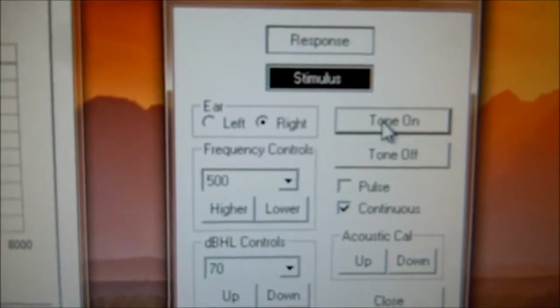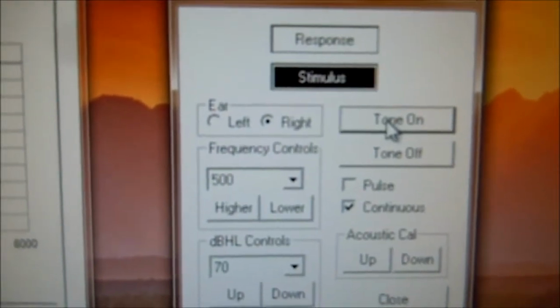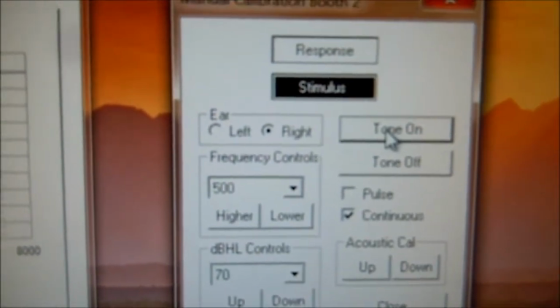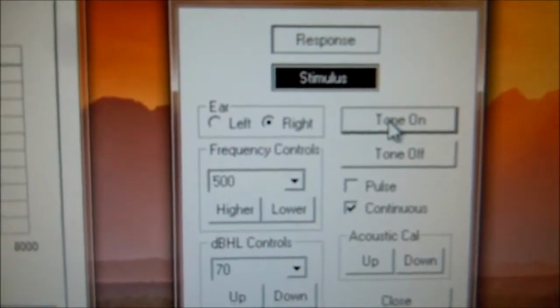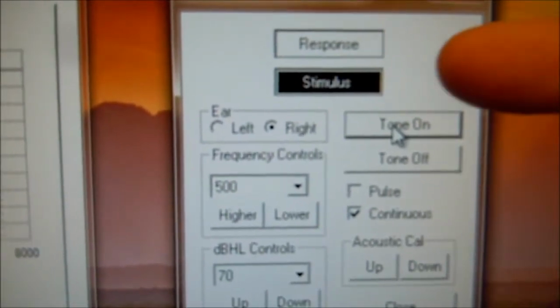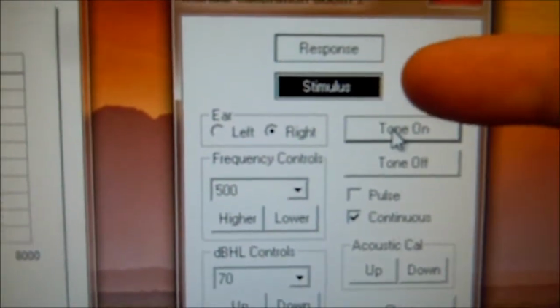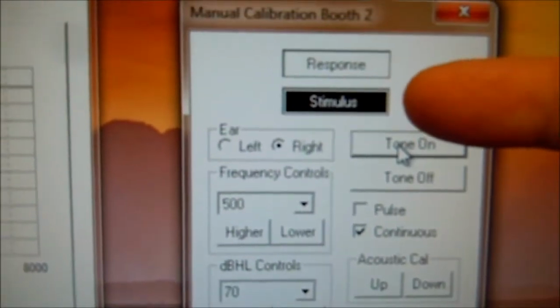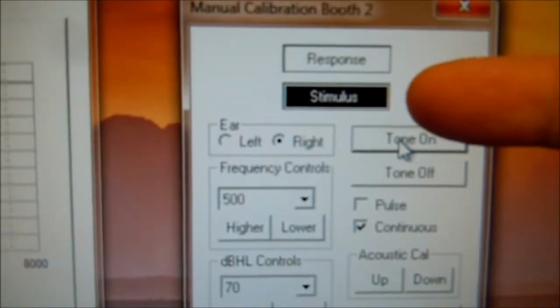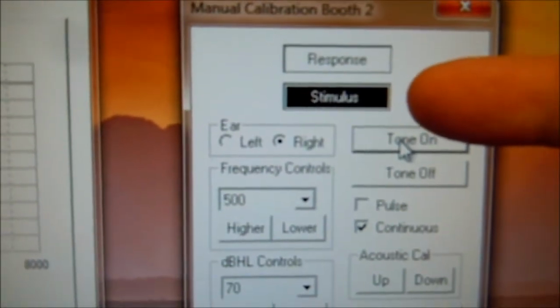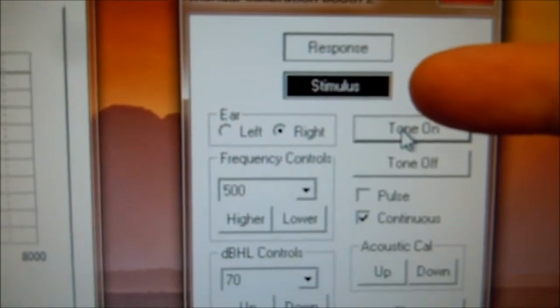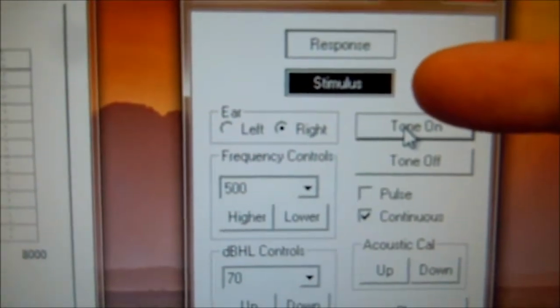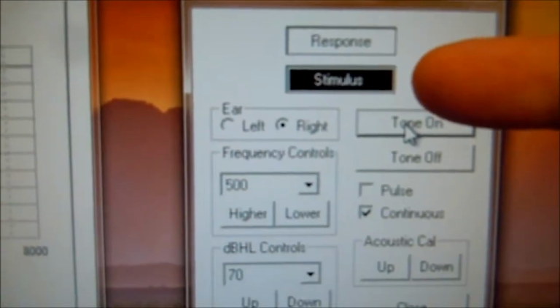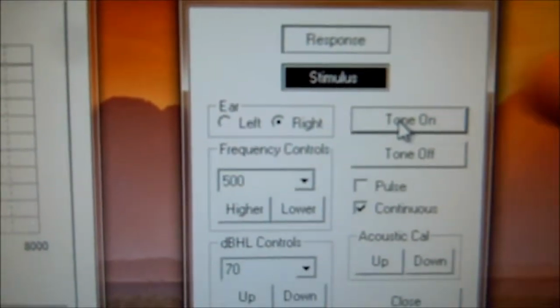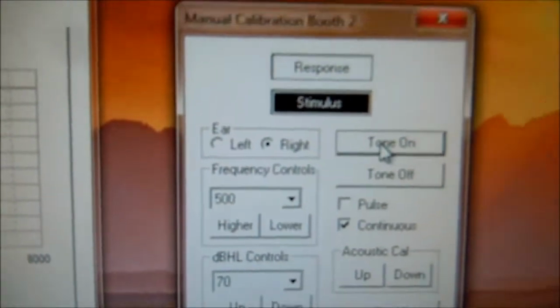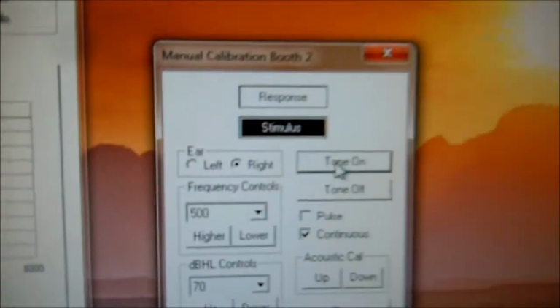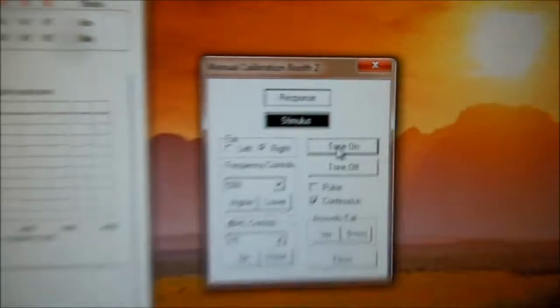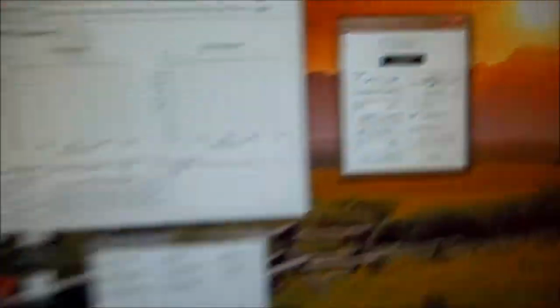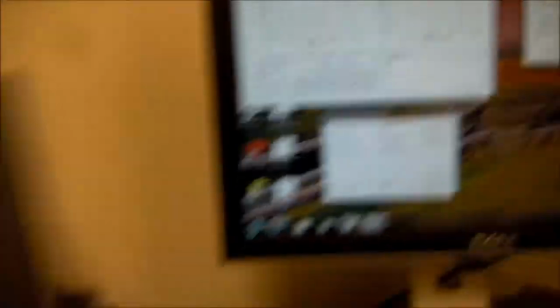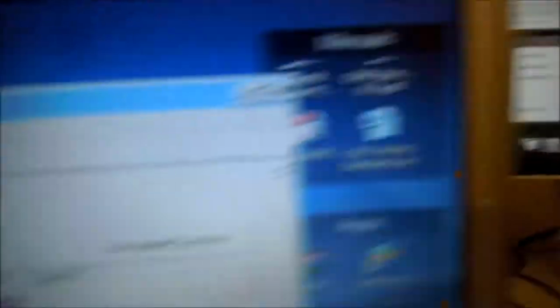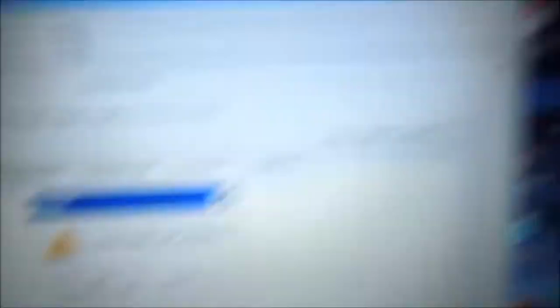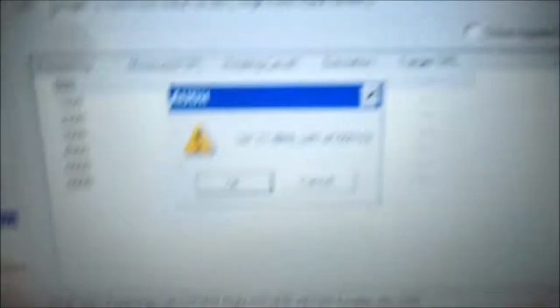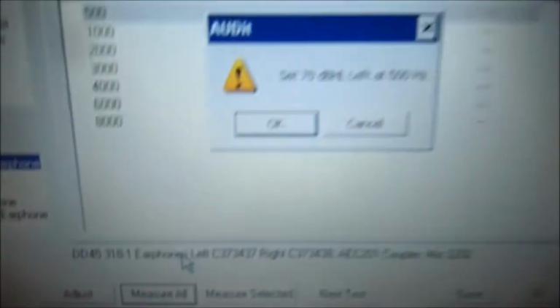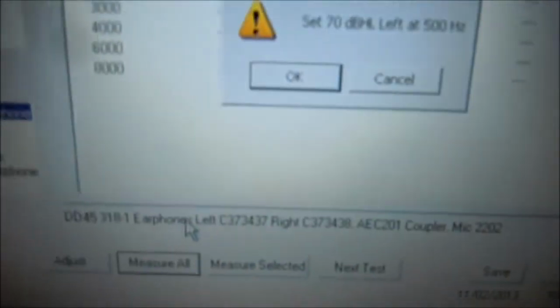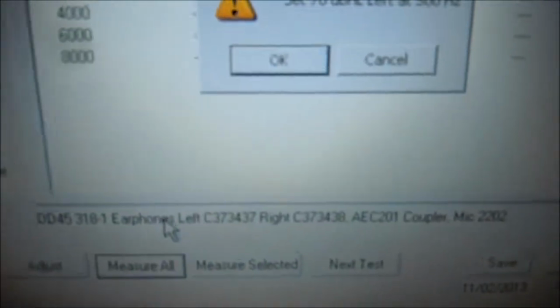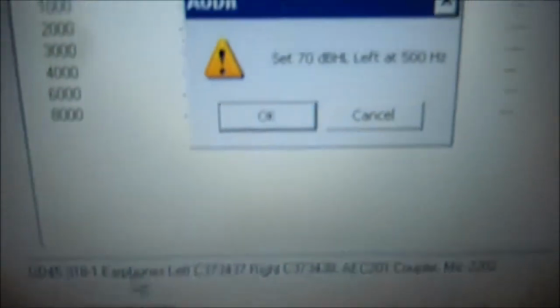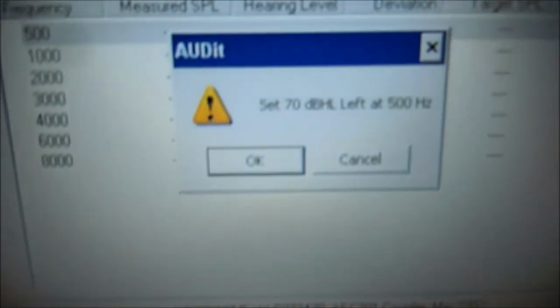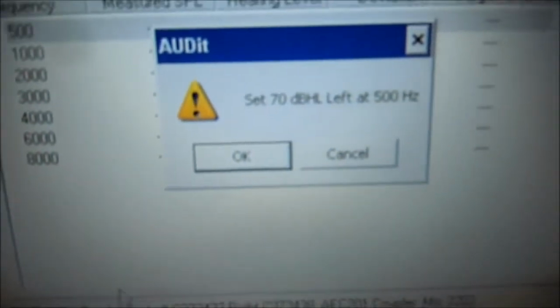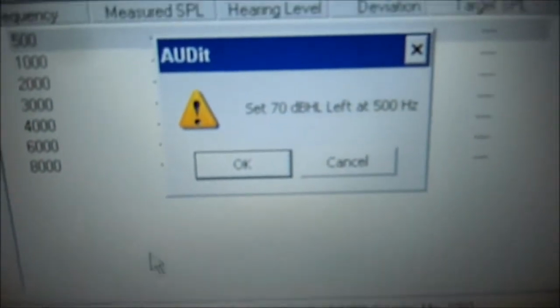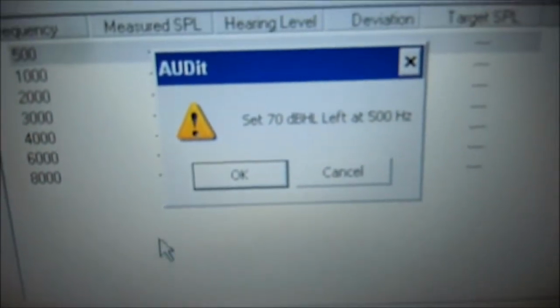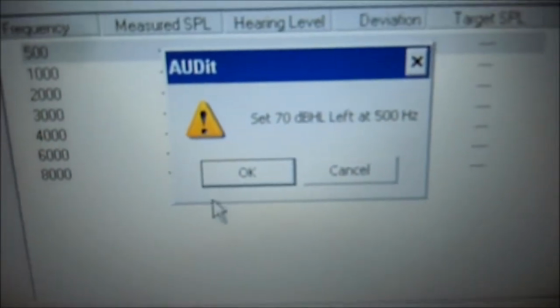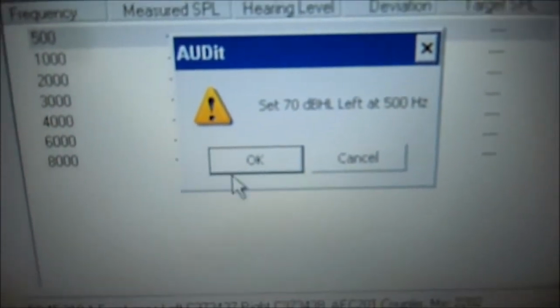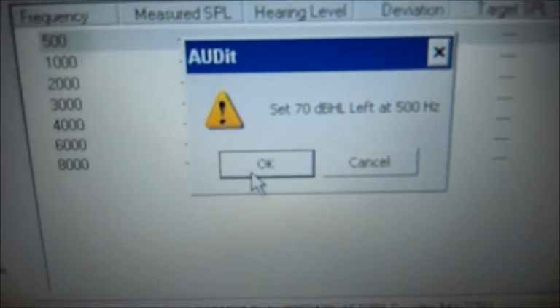Right now it's emitting a tone and we see the stimulus. Come back here and we press OK.